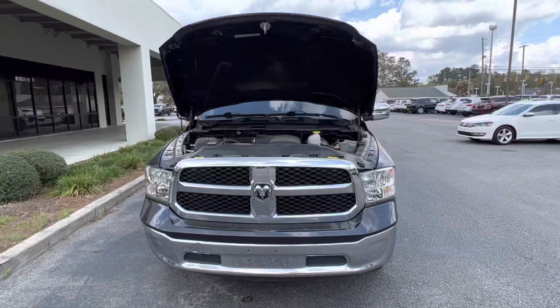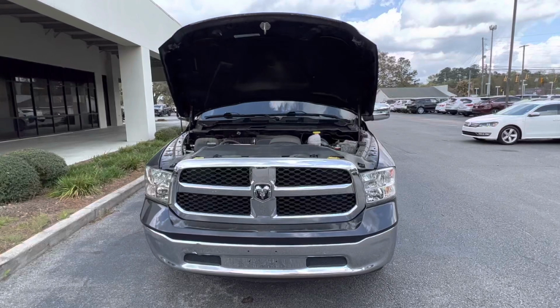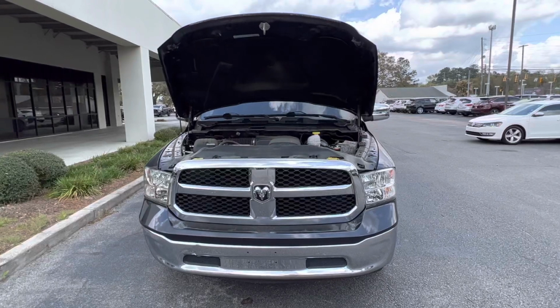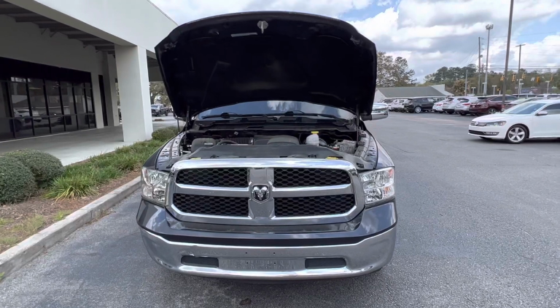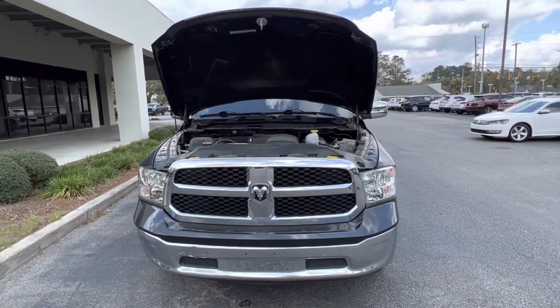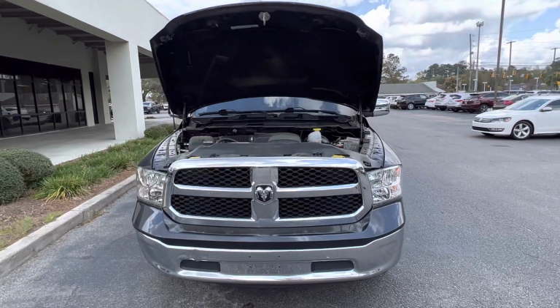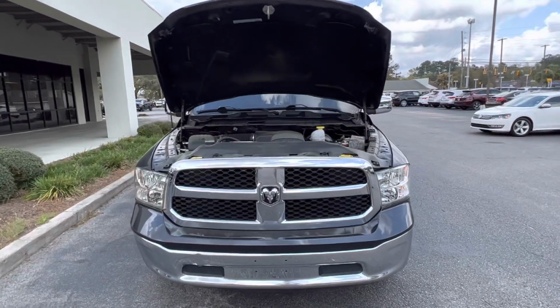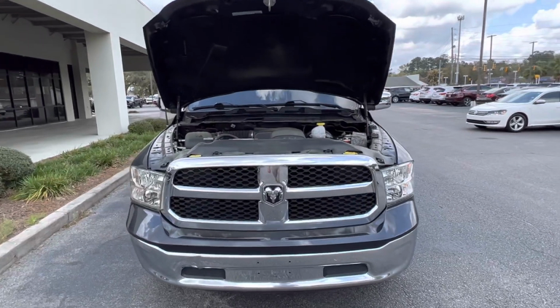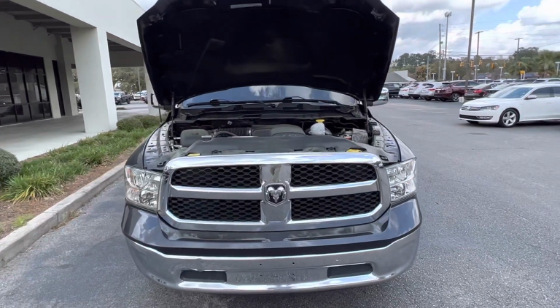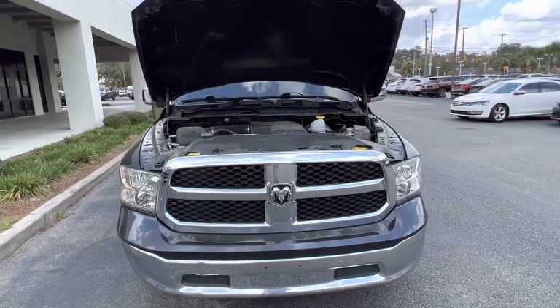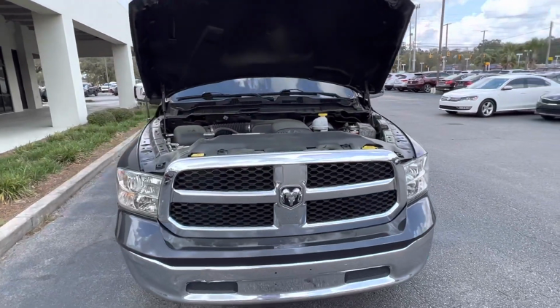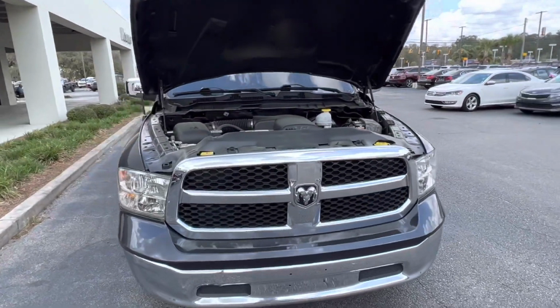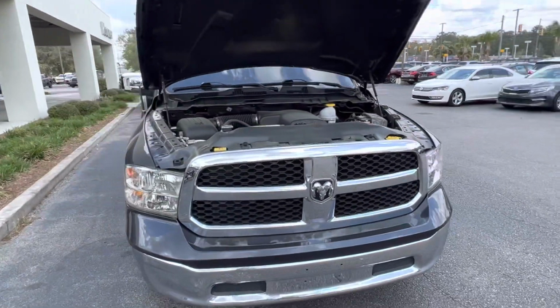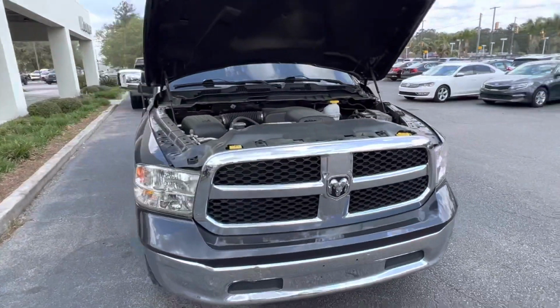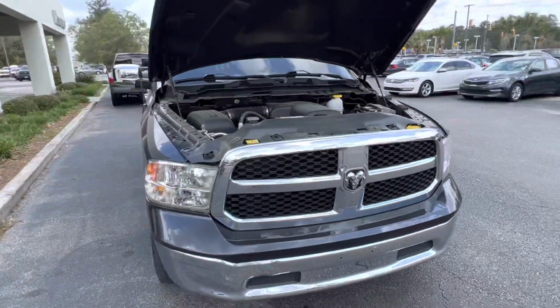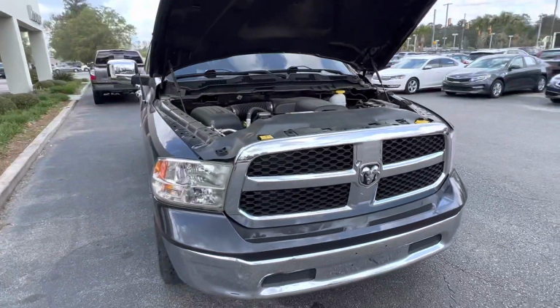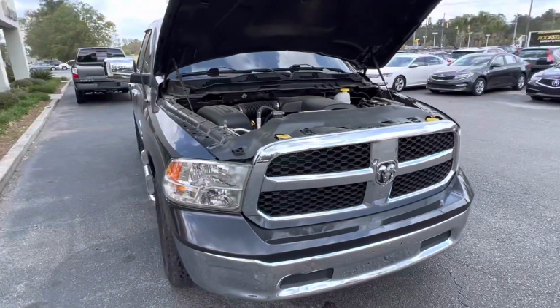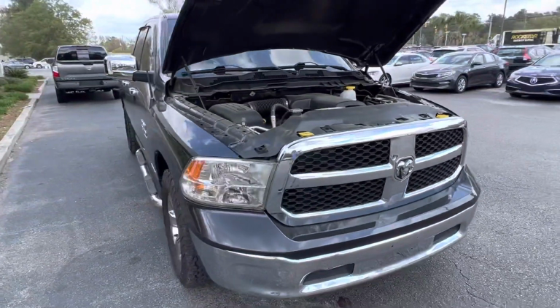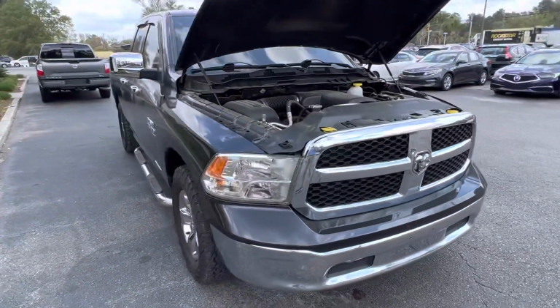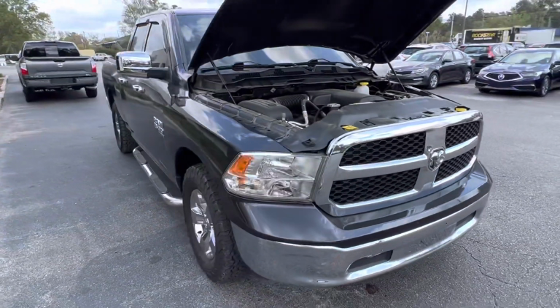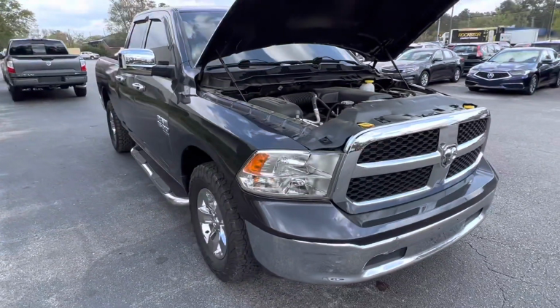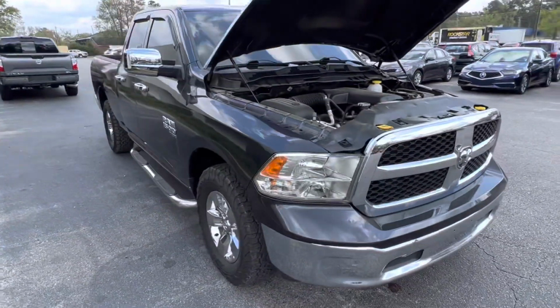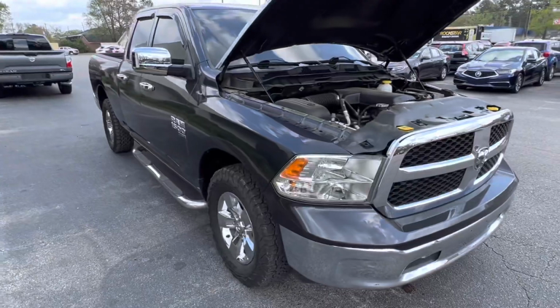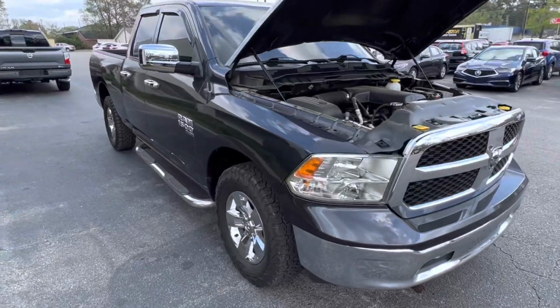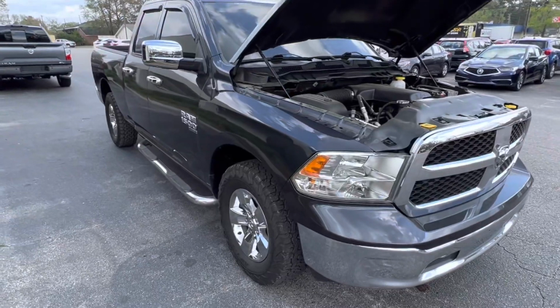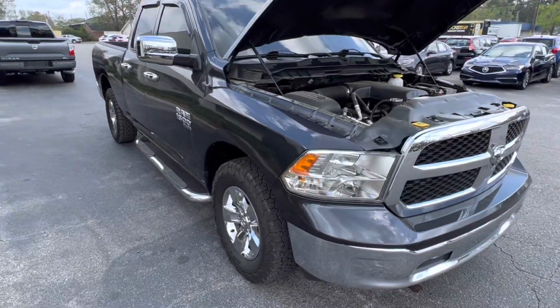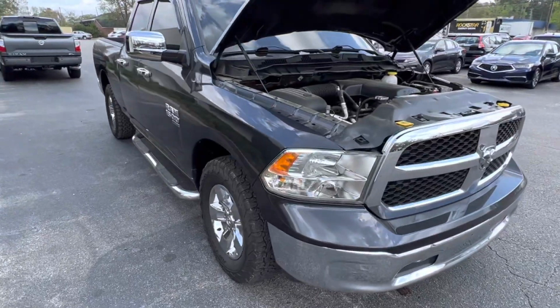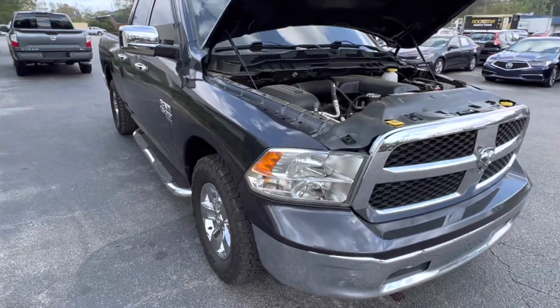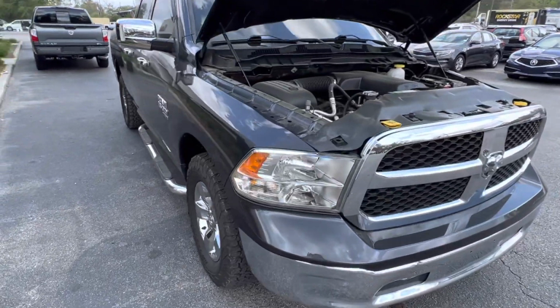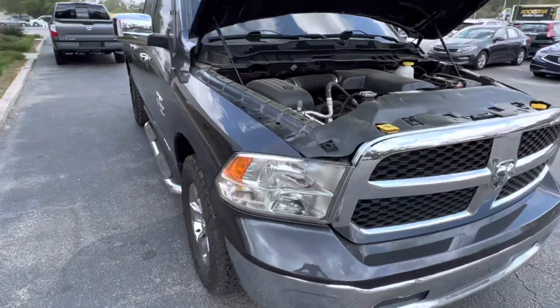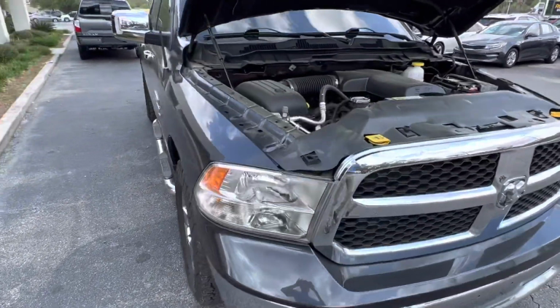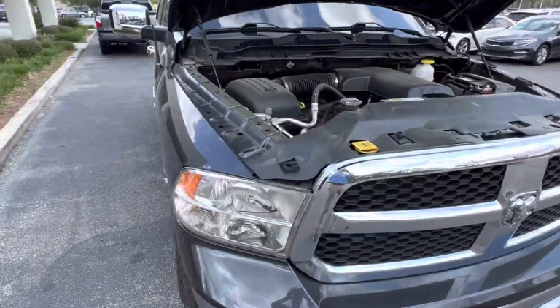Hey Mr. Jones, this is Austin over at Carfair by Hoover Automotive and I just wanted to give you a quick walk around on the 2019 Ram 1500 Classic that you were interested in.